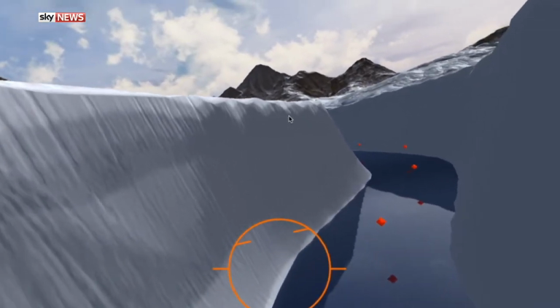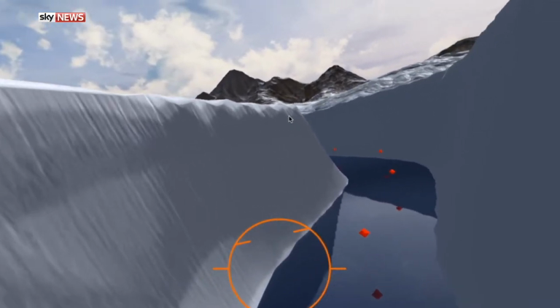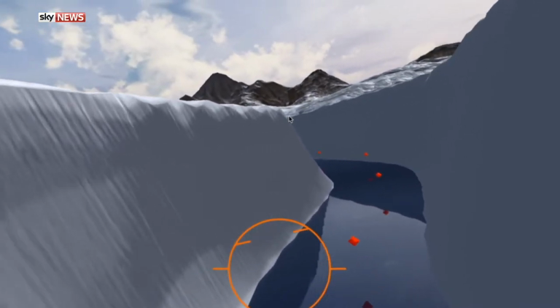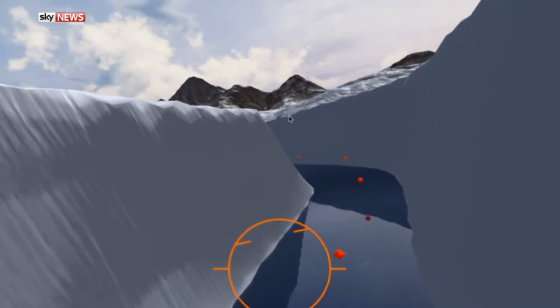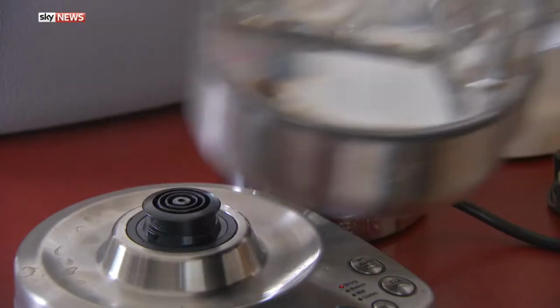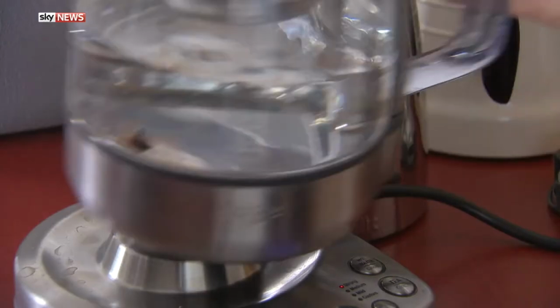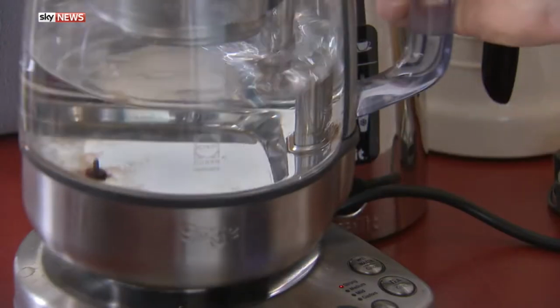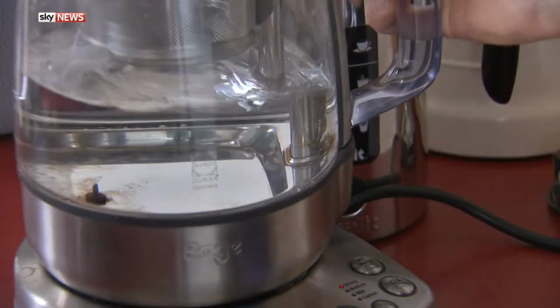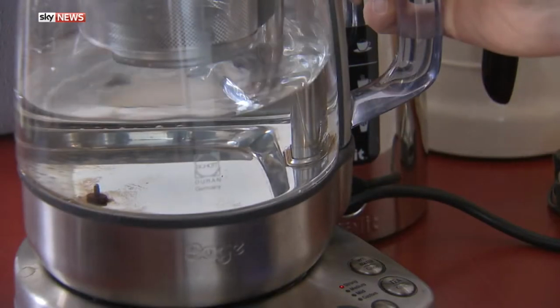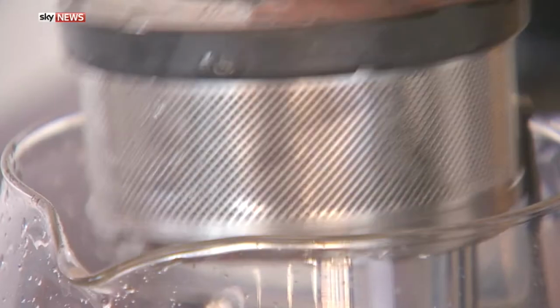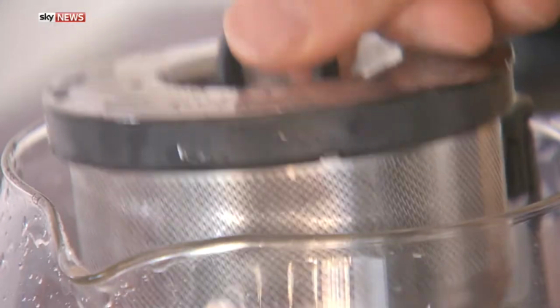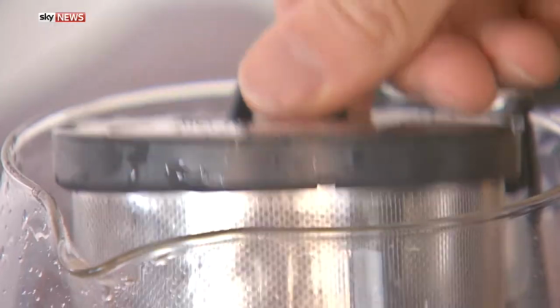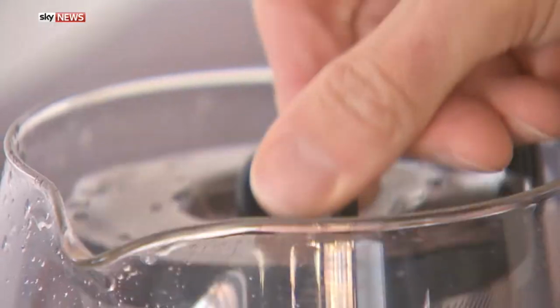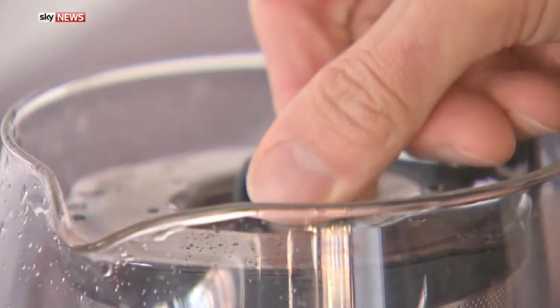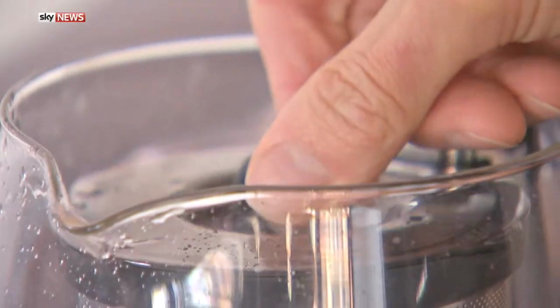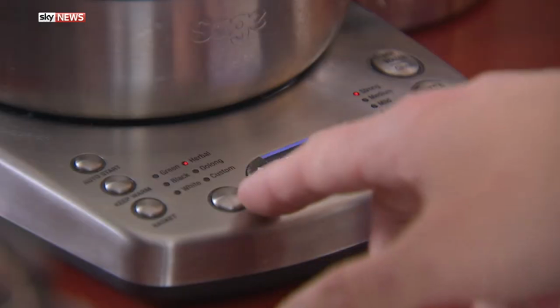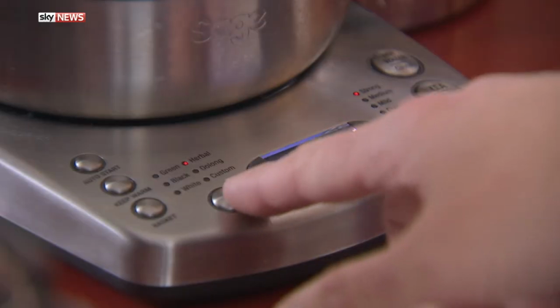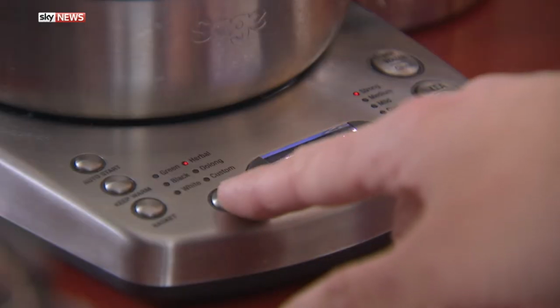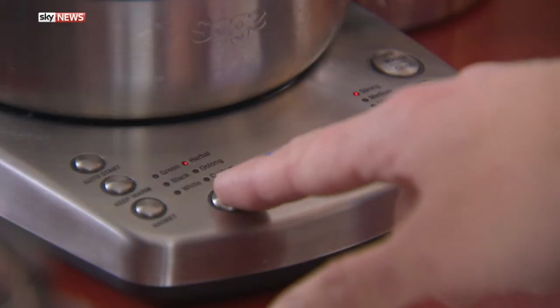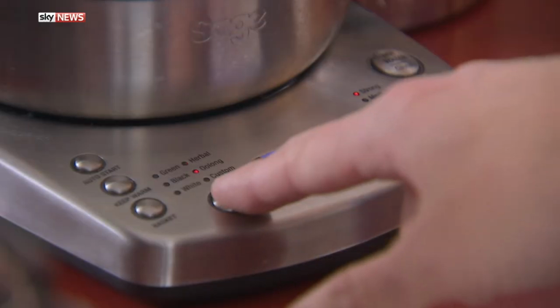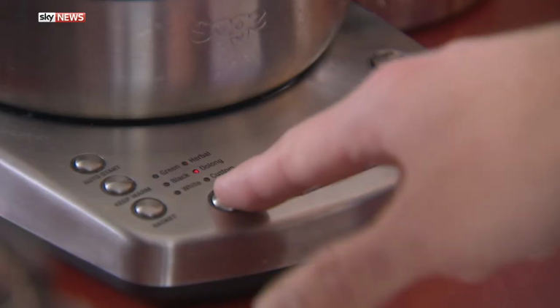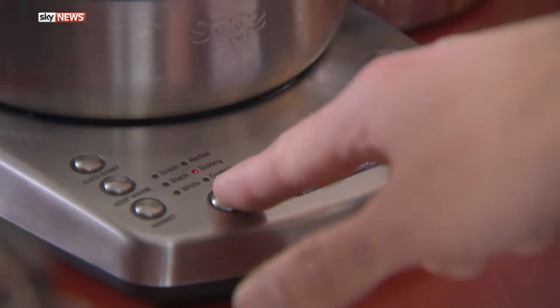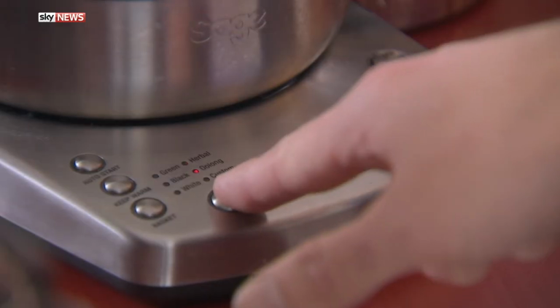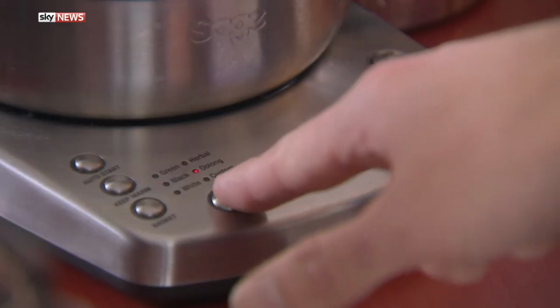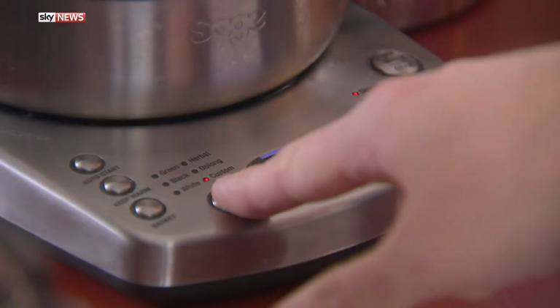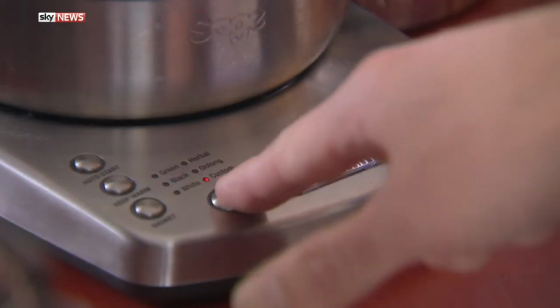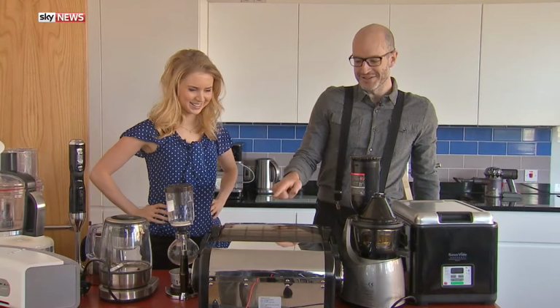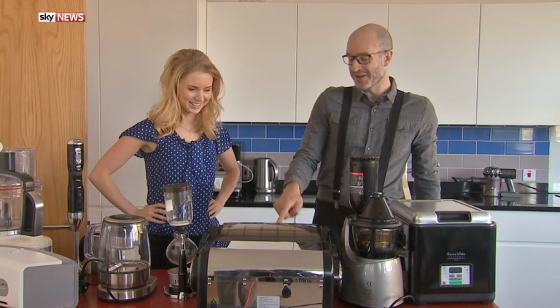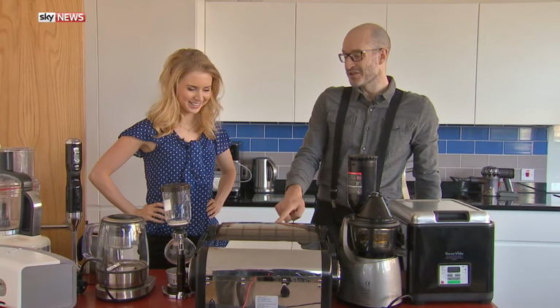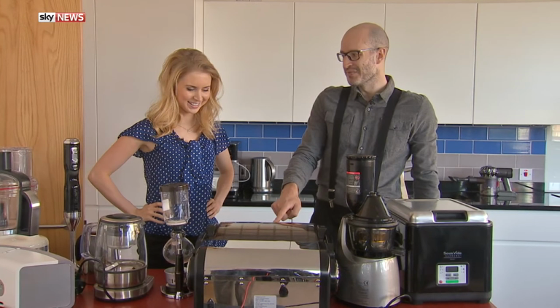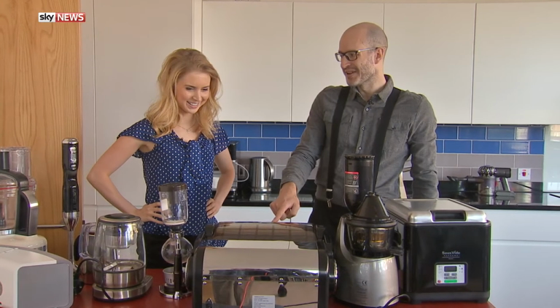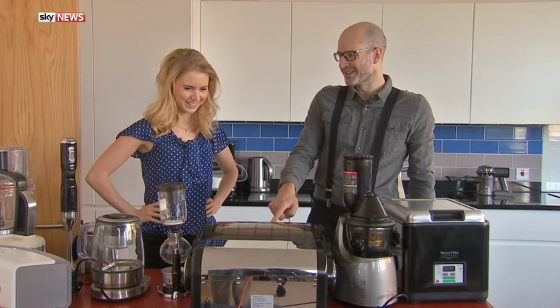Duncan's kitchen is a haven for gadget lovers. This bad boy is a vacuum packer.